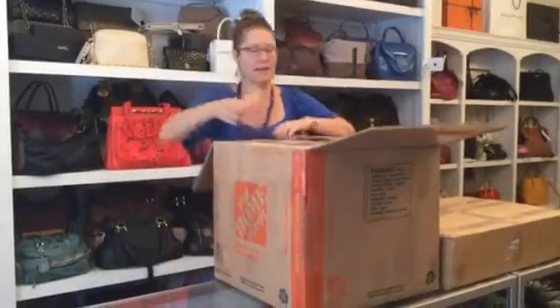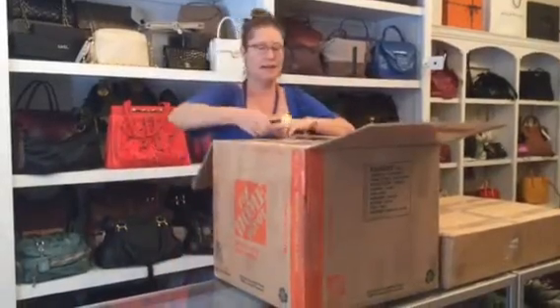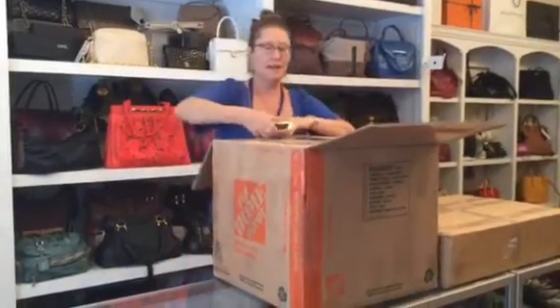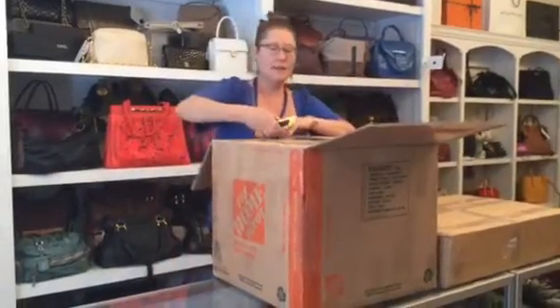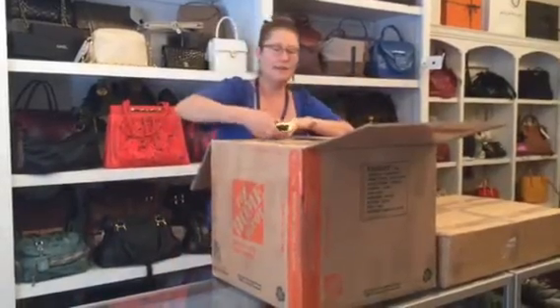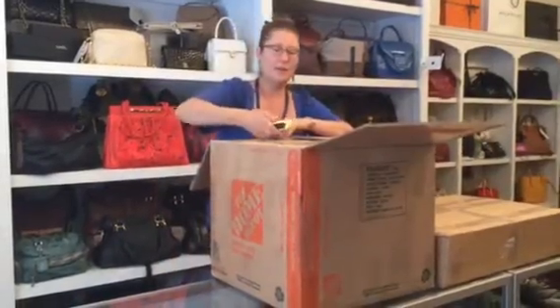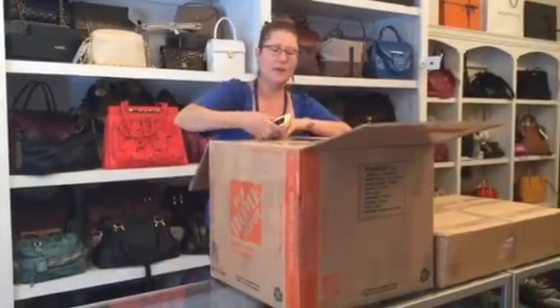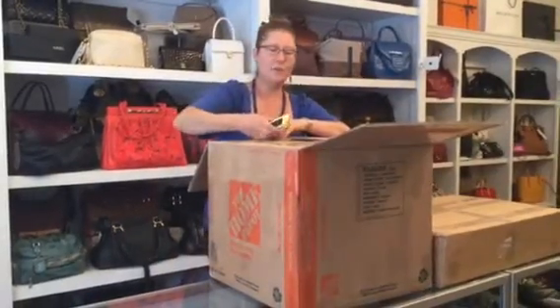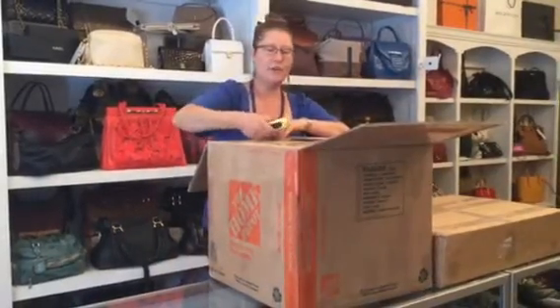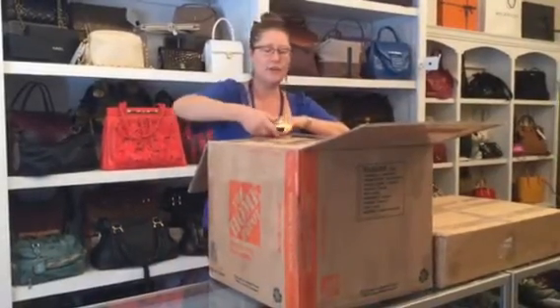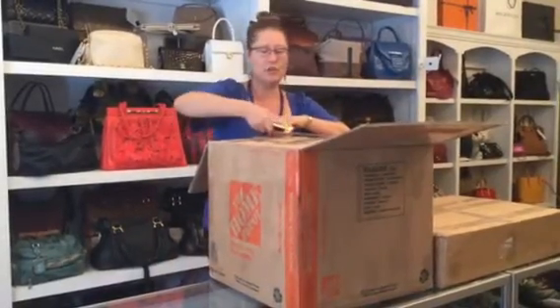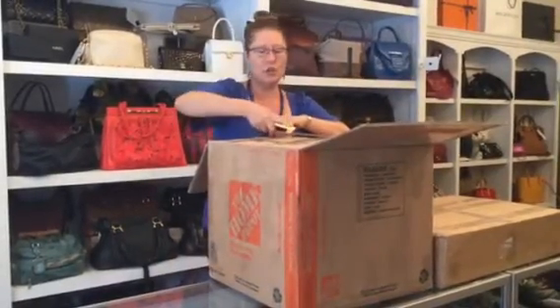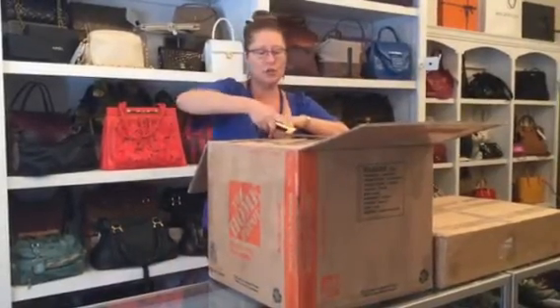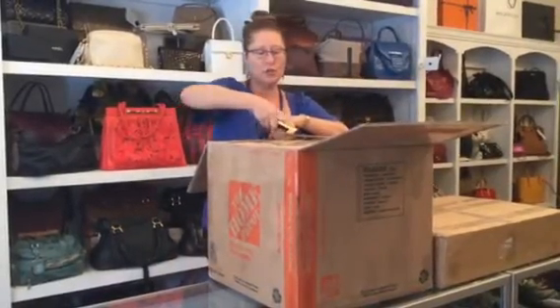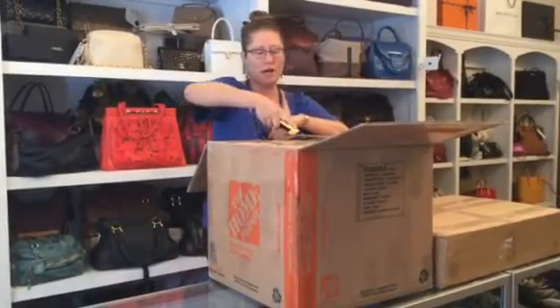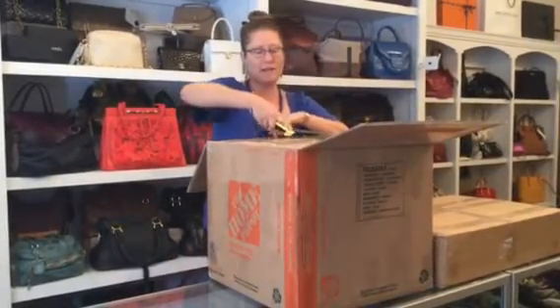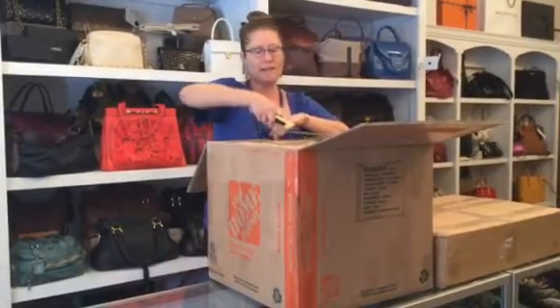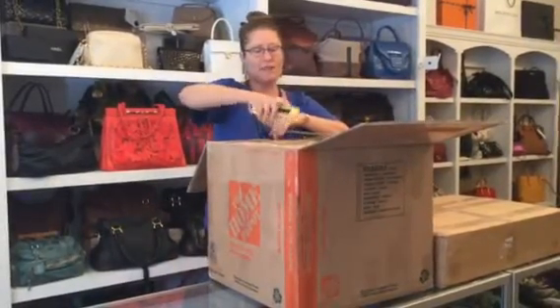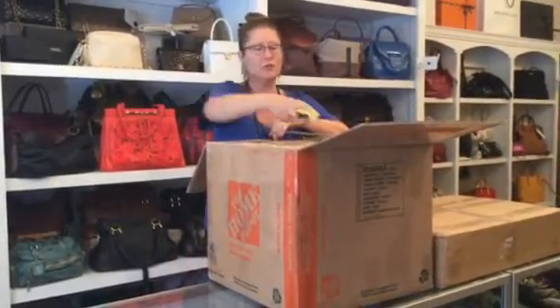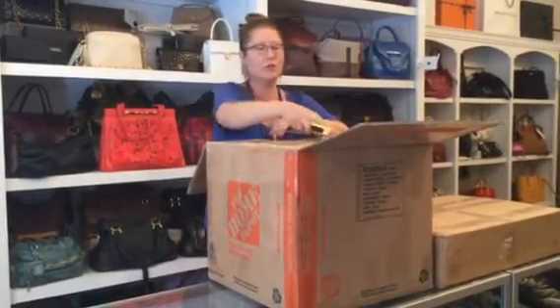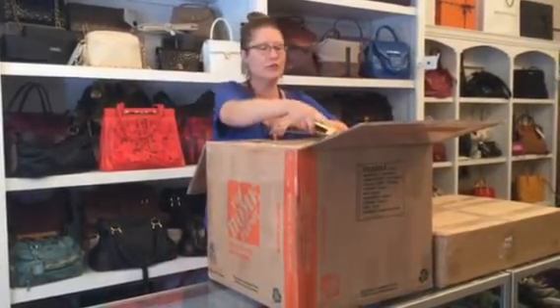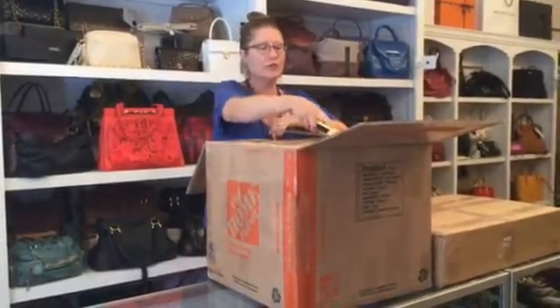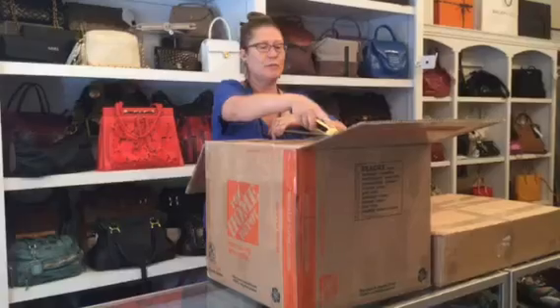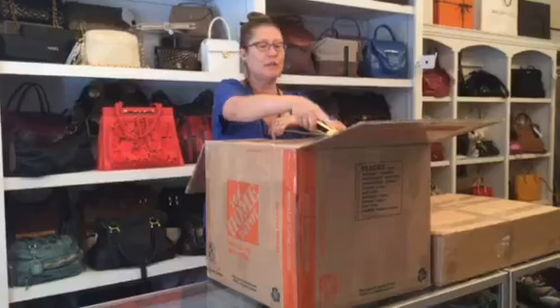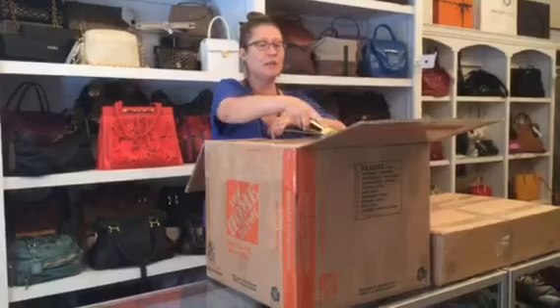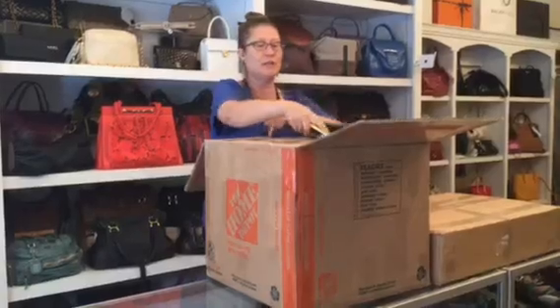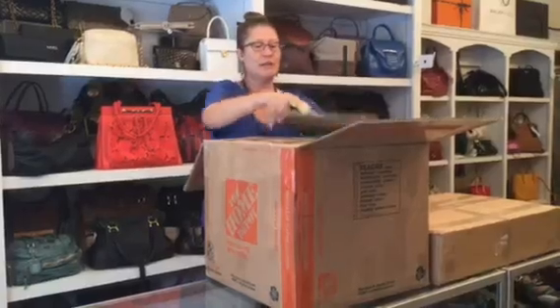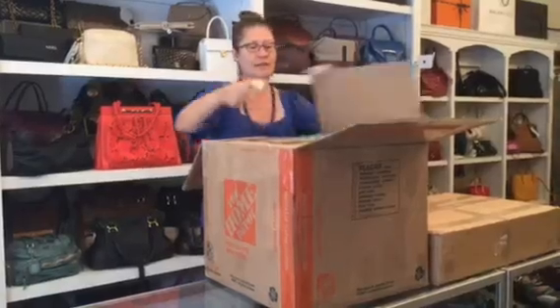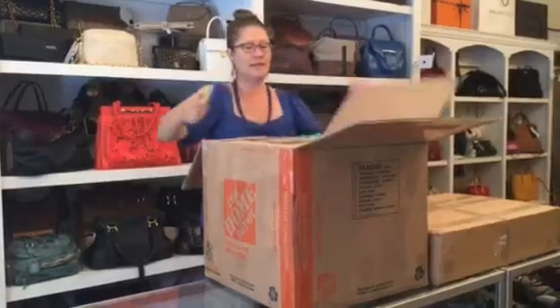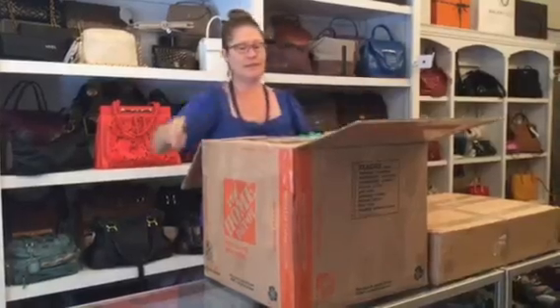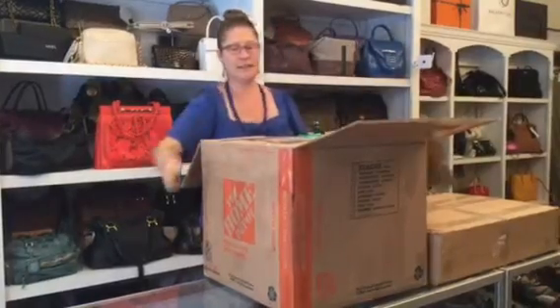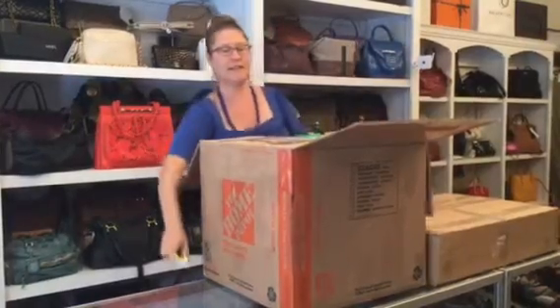It's so fun when there are such large boxes, because you know there's going to be a lot of great stuff inside.